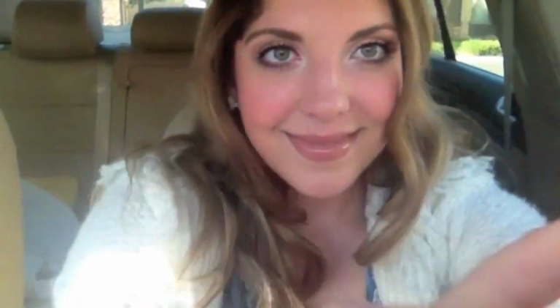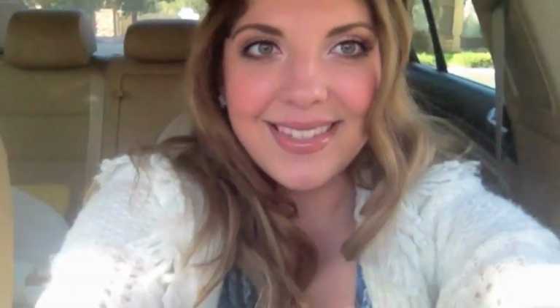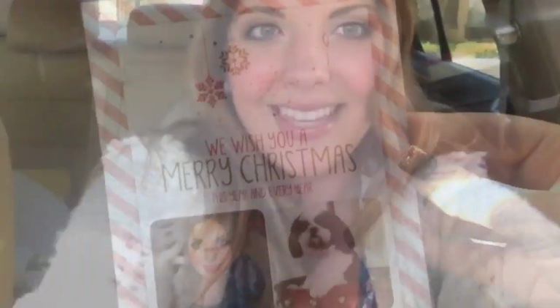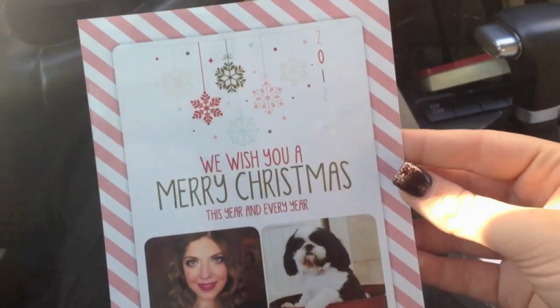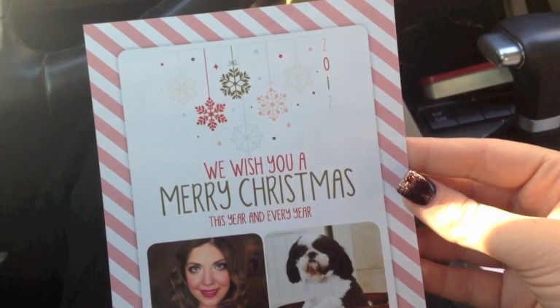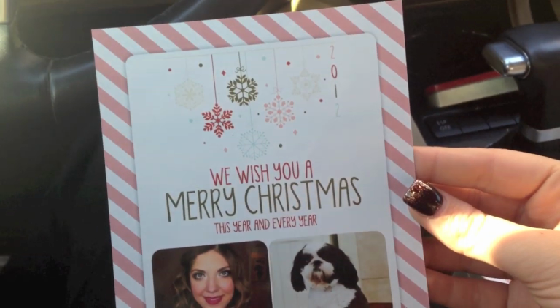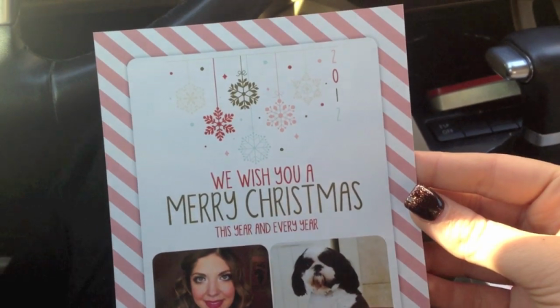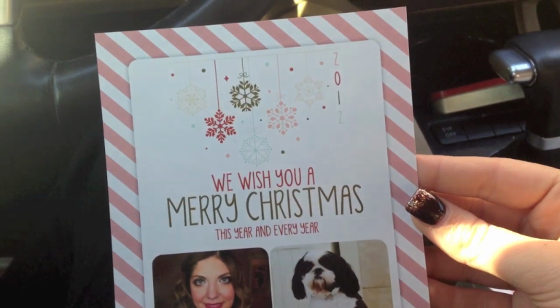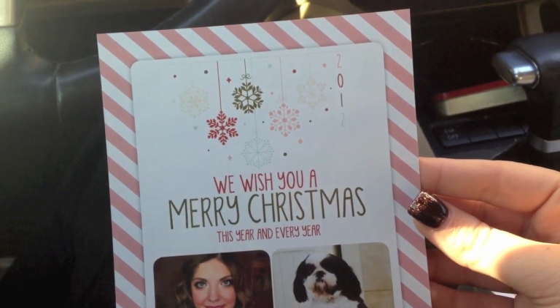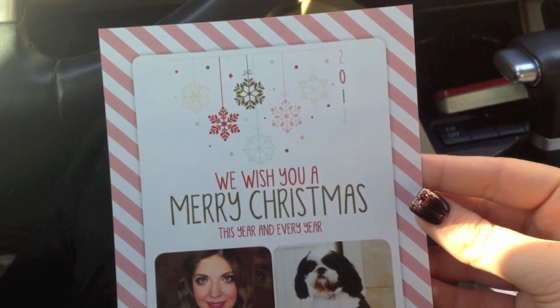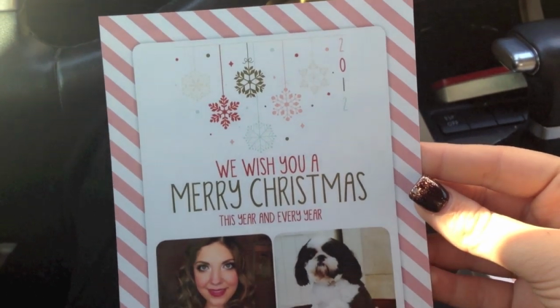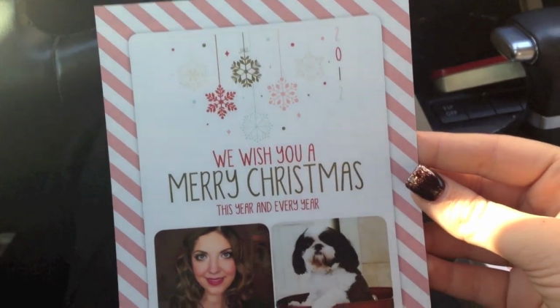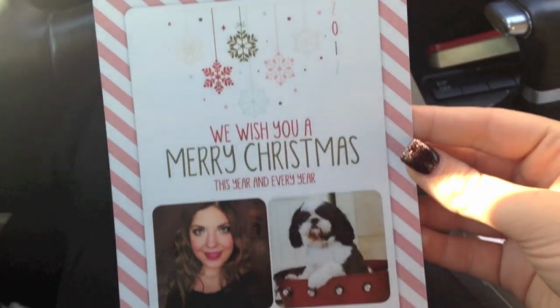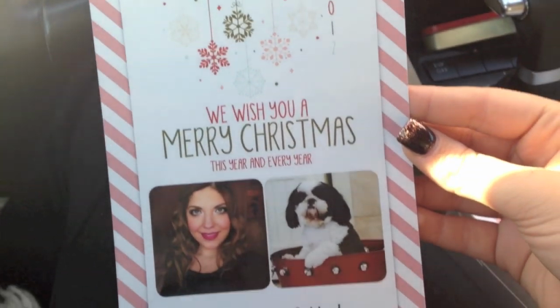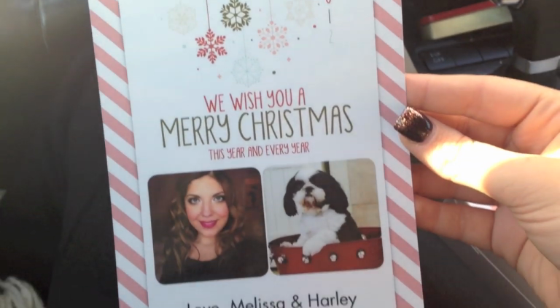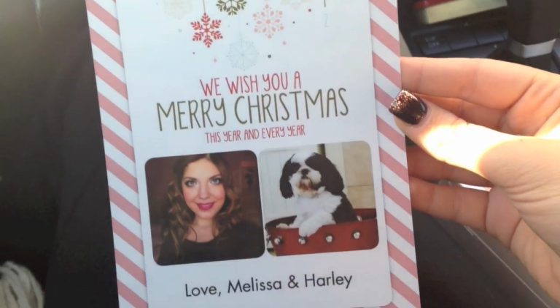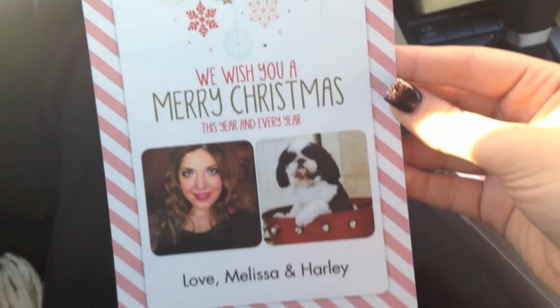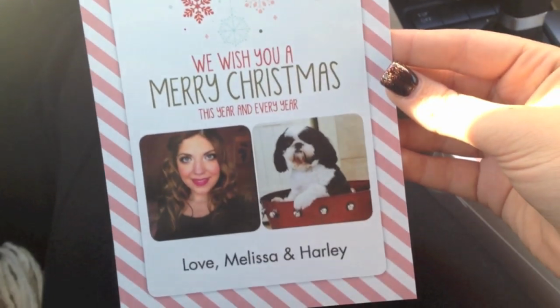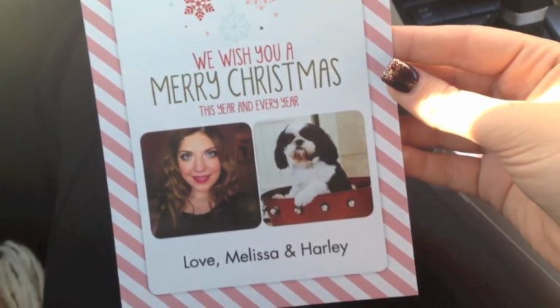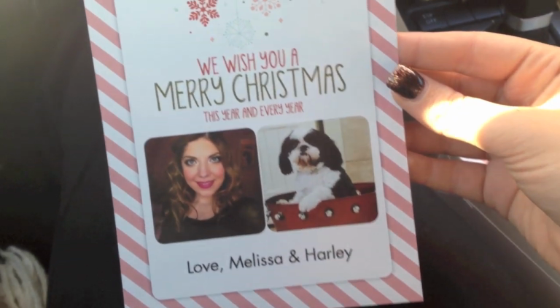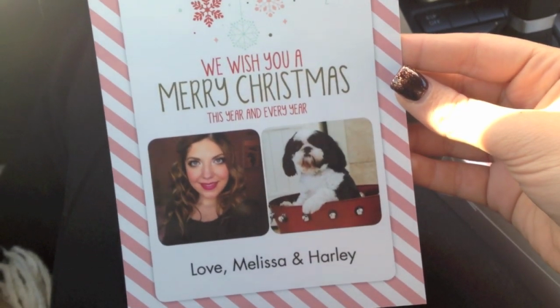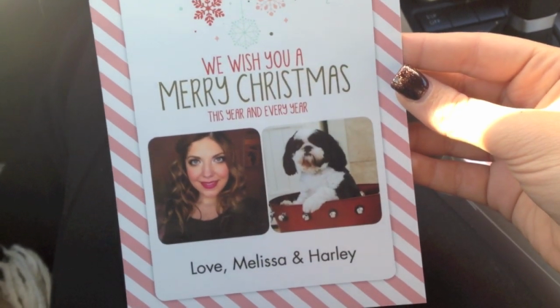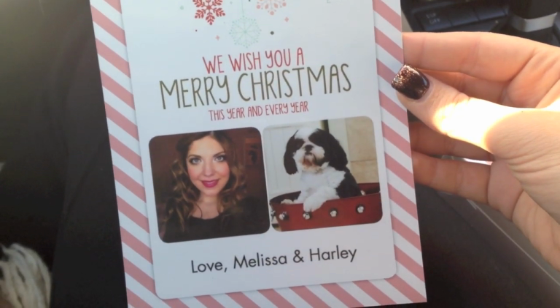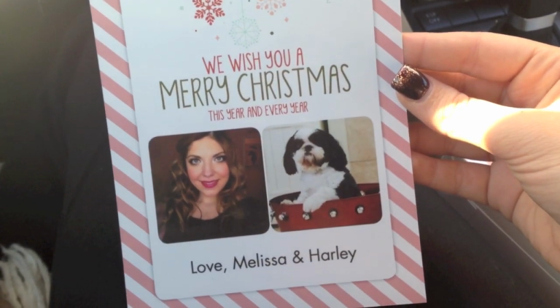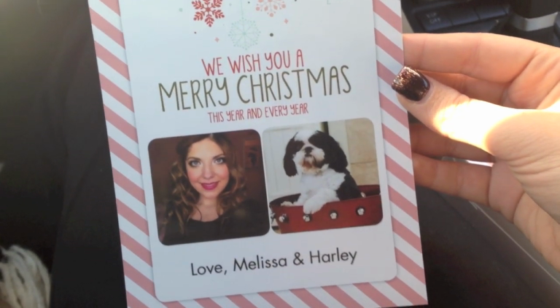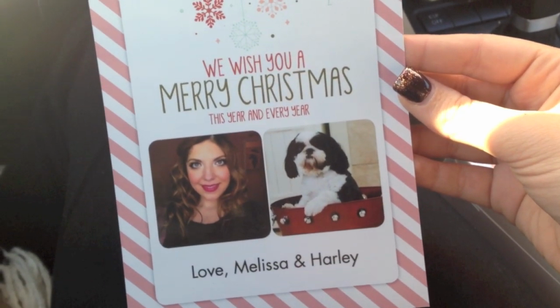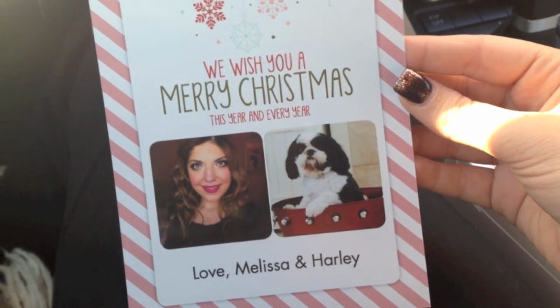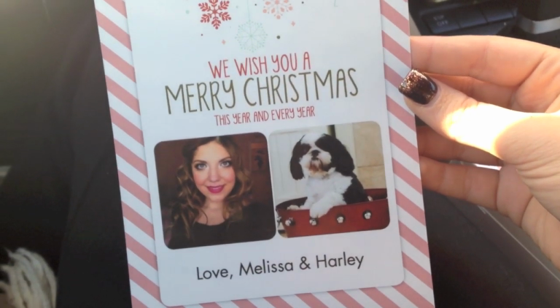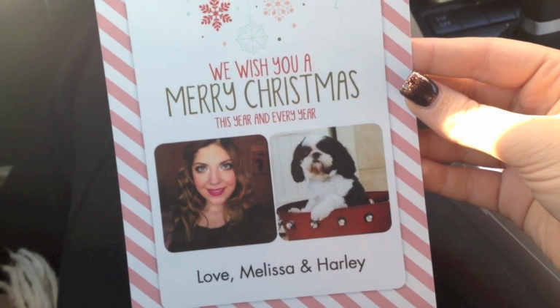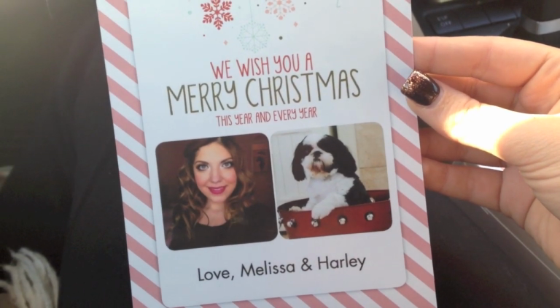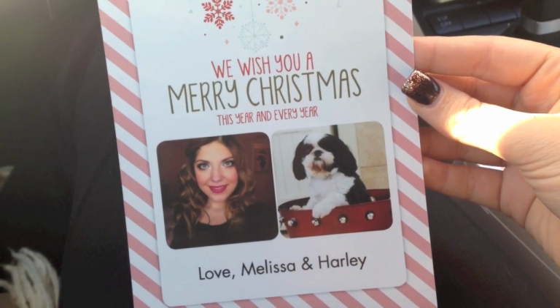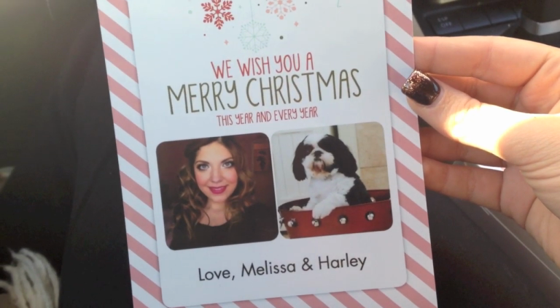See you later. So this is it guys, this is my card this year. Love Melissa and Harley.